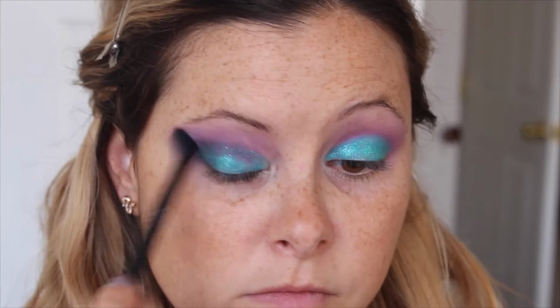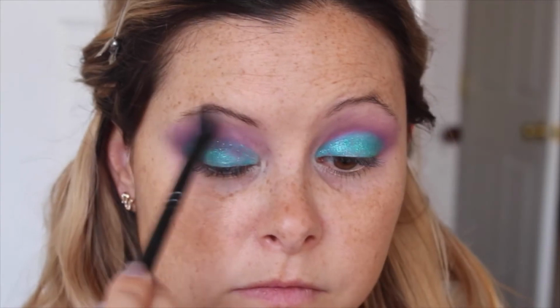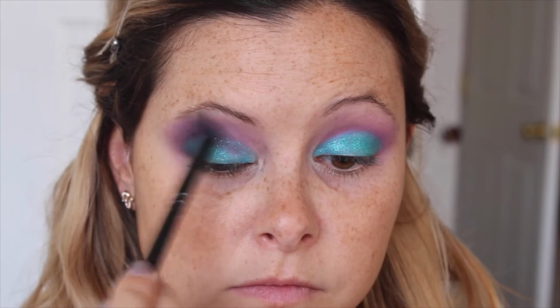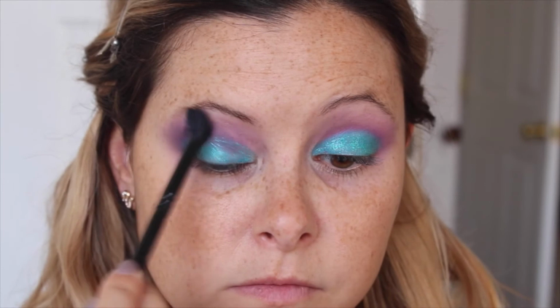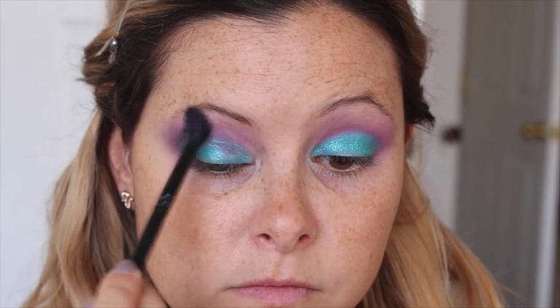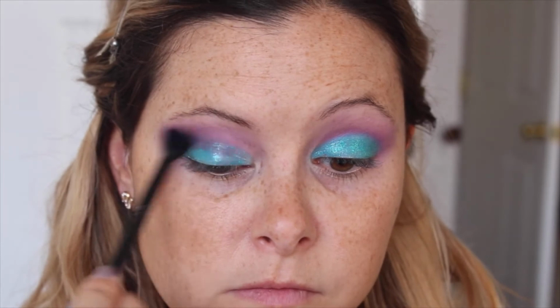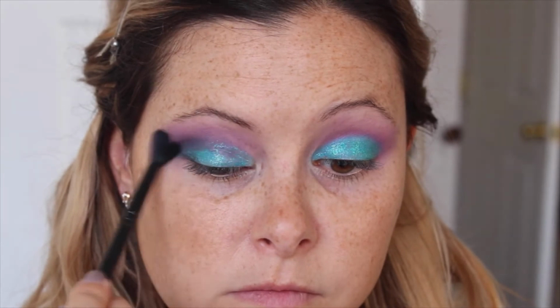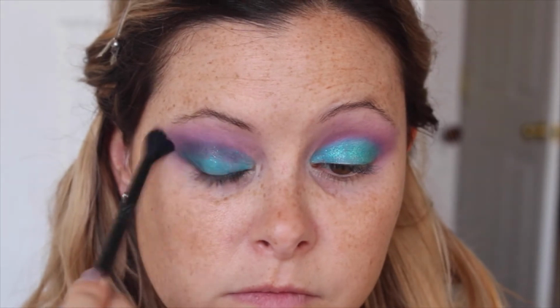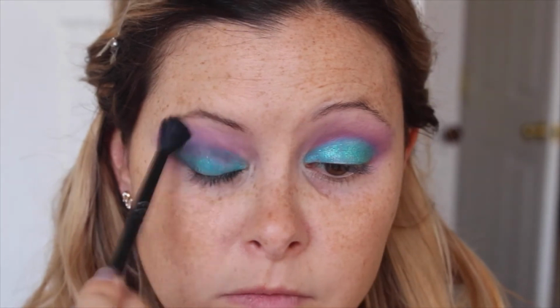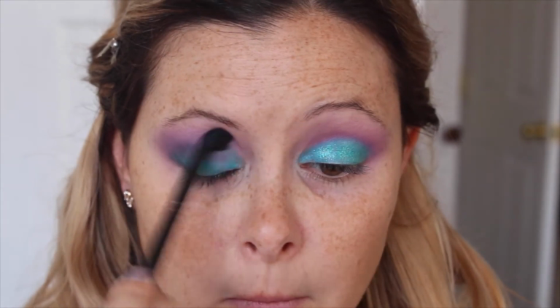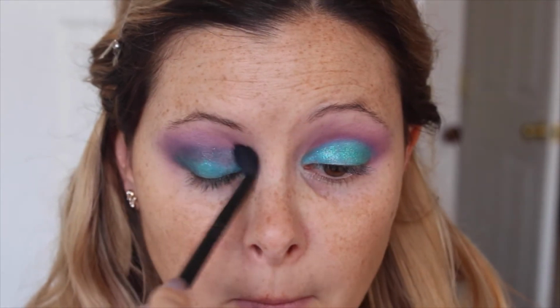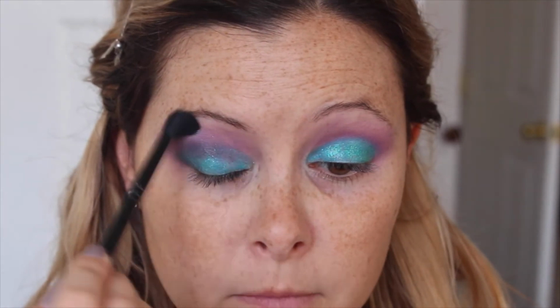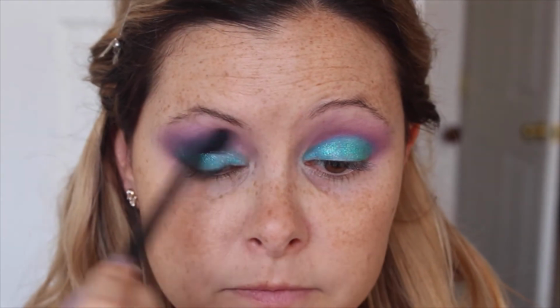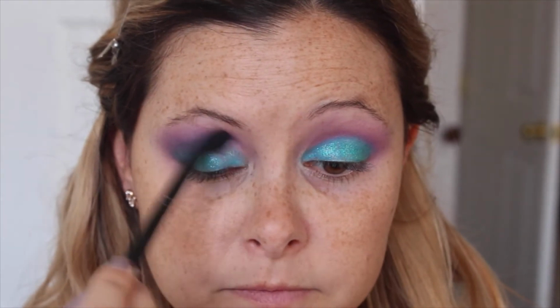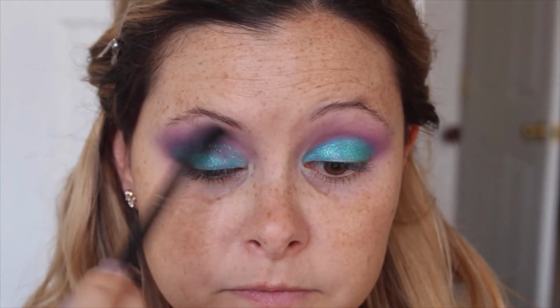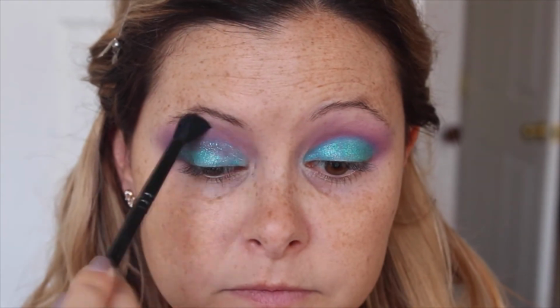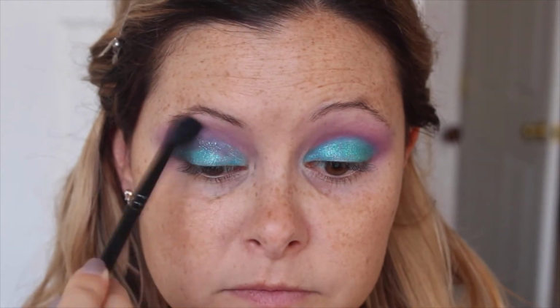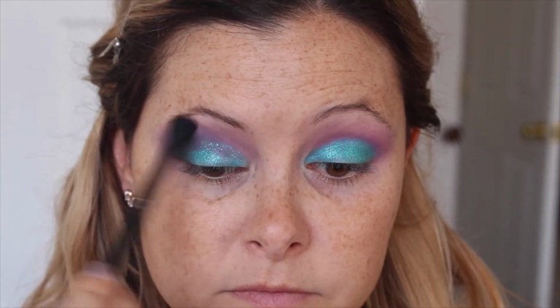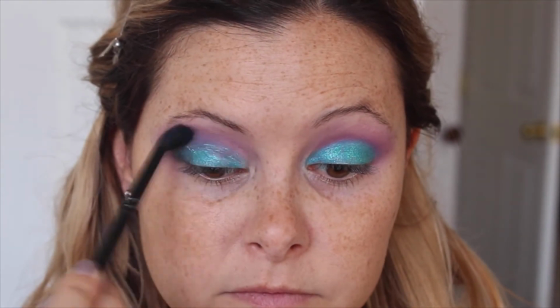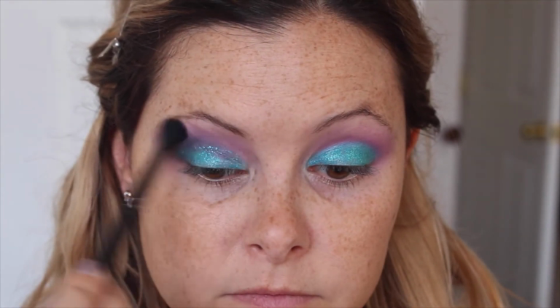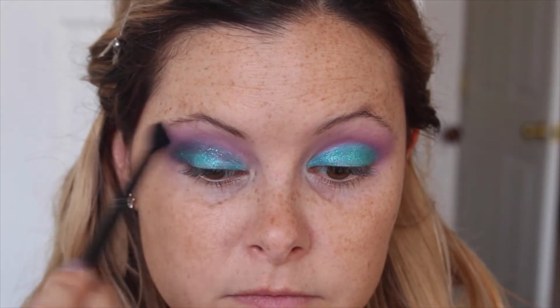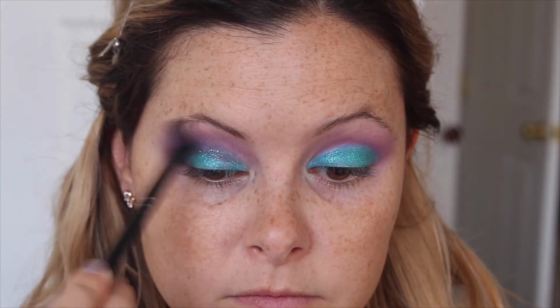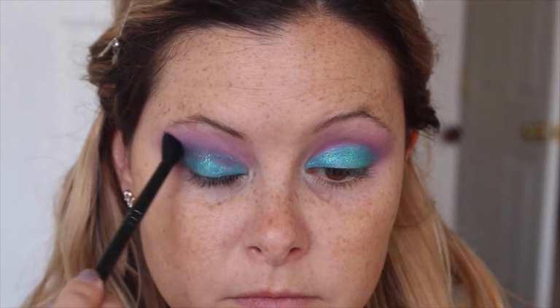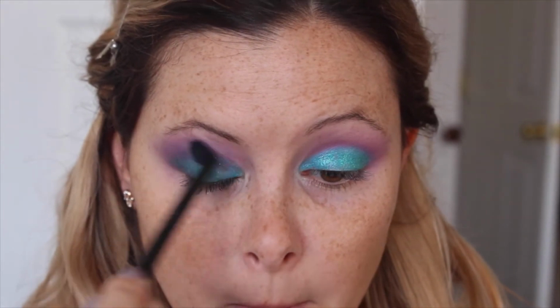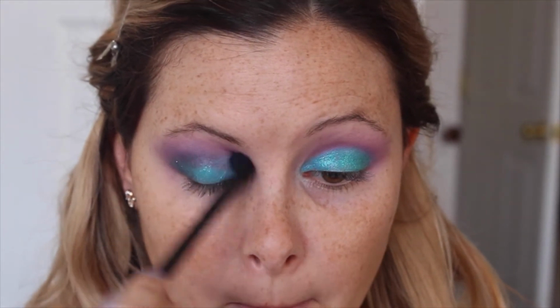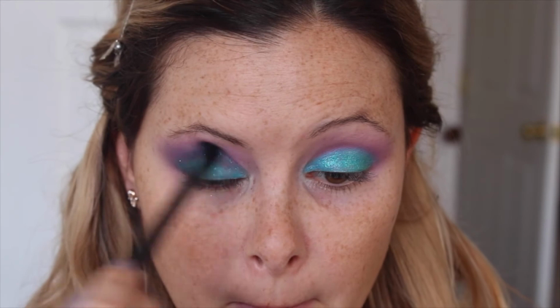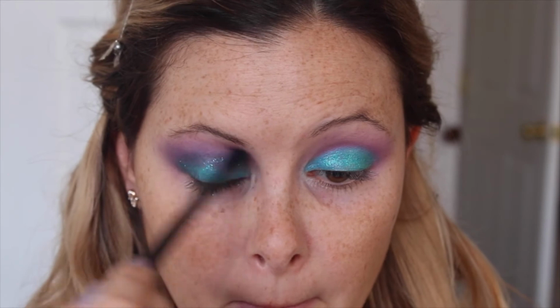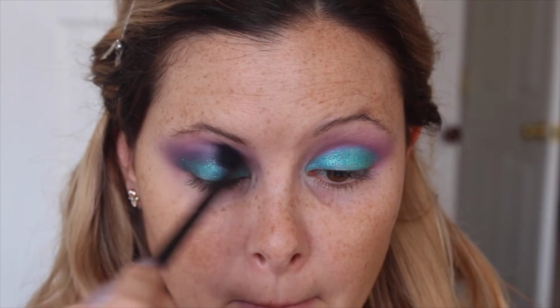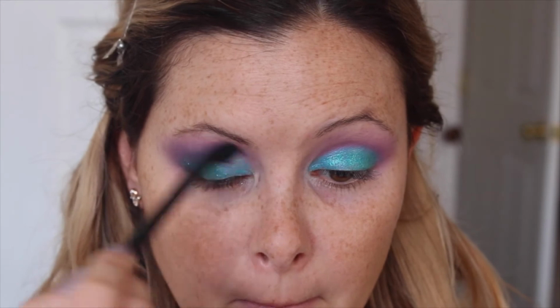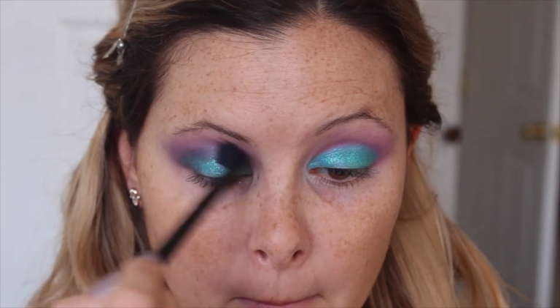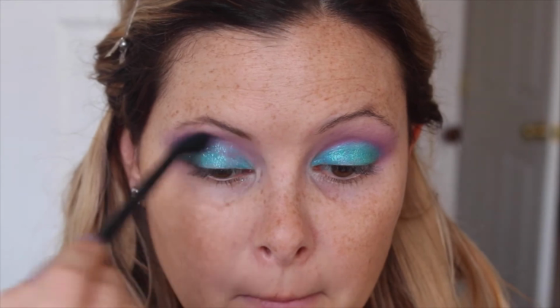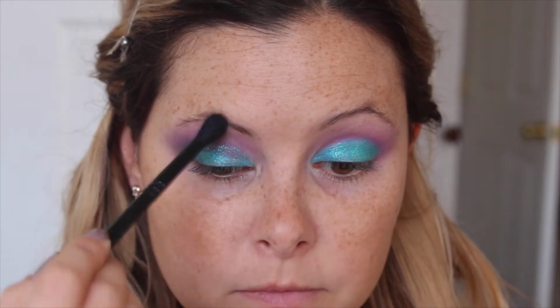As with any look, costume or not, the key is to blend. This is just a regular brush with no product at all, just blending it out.